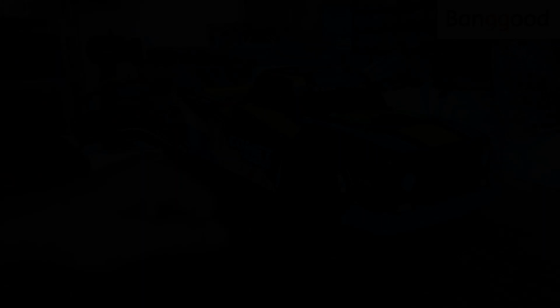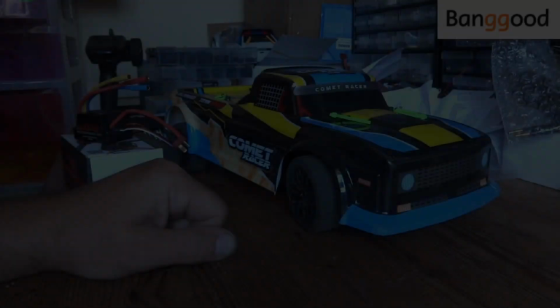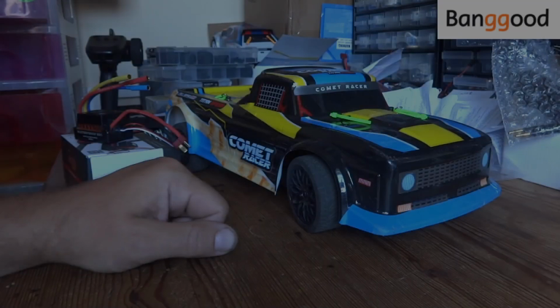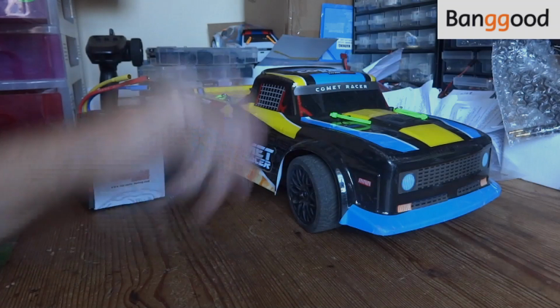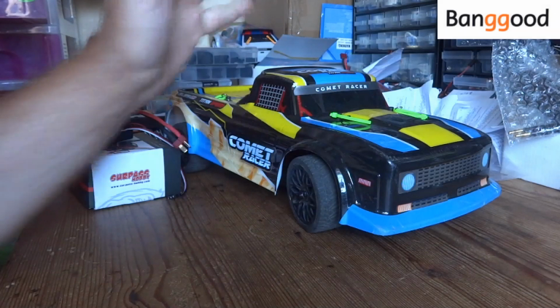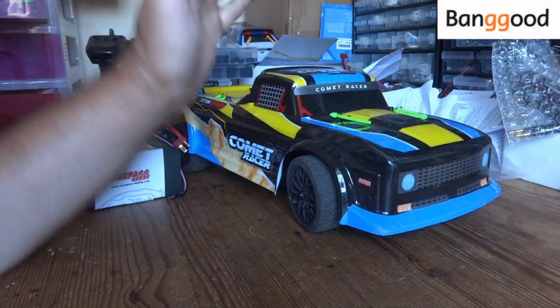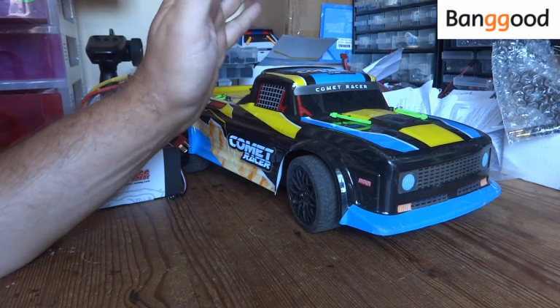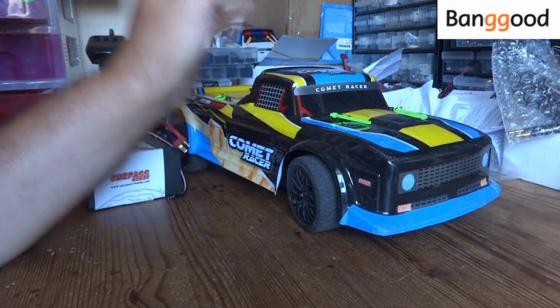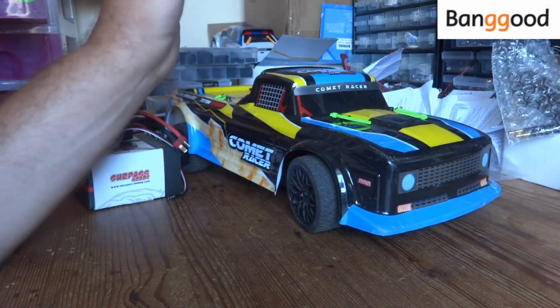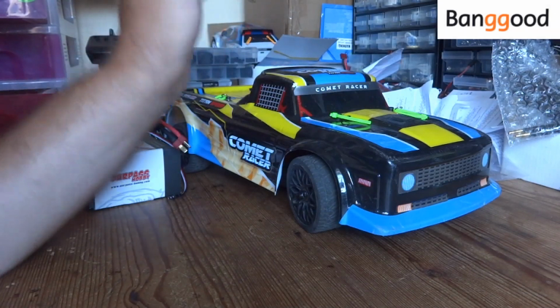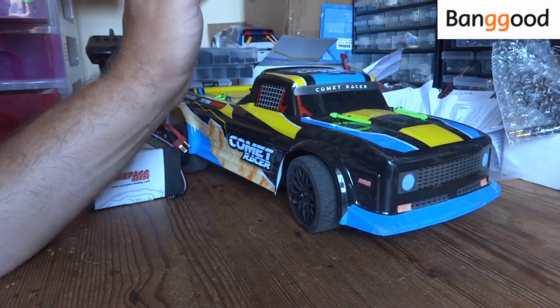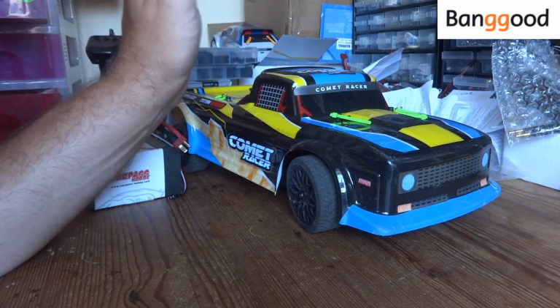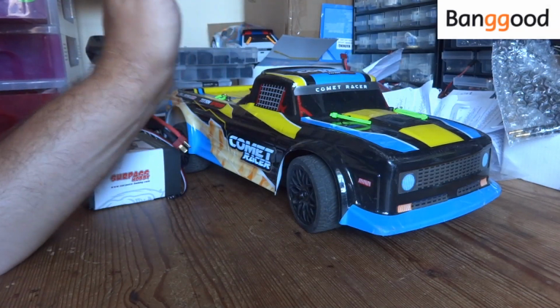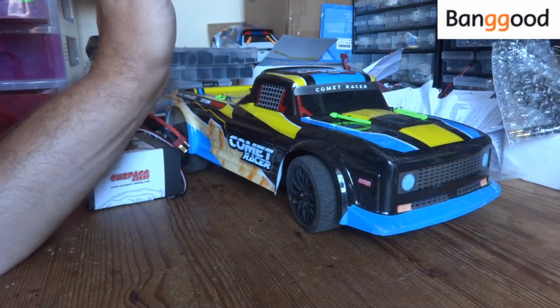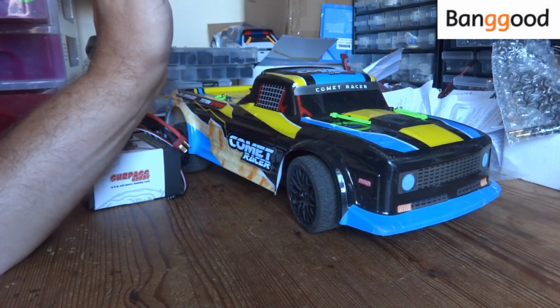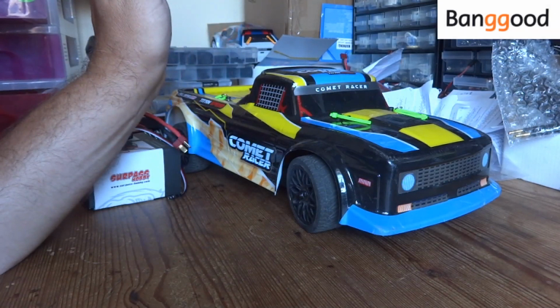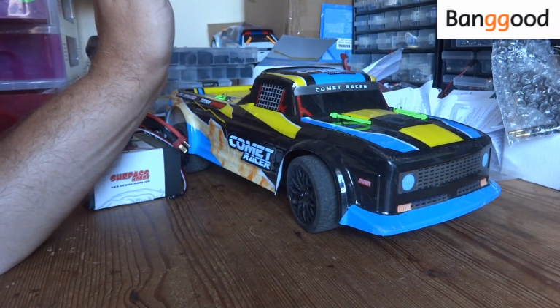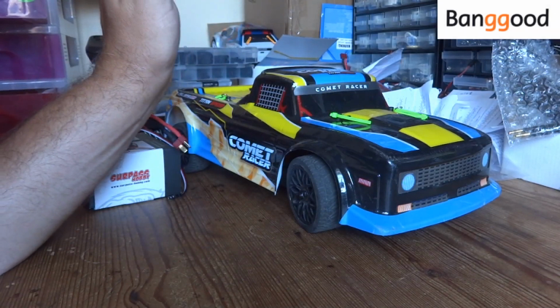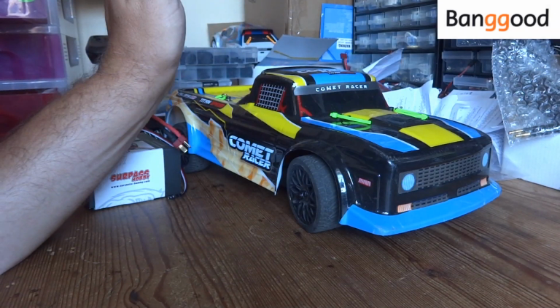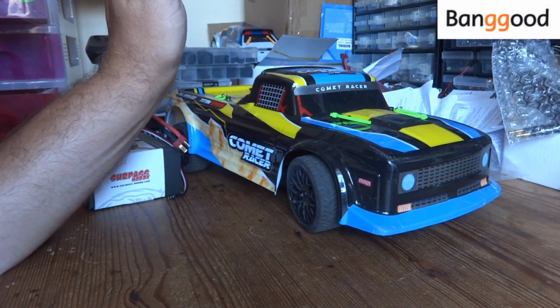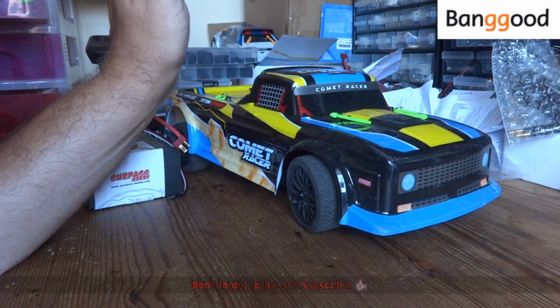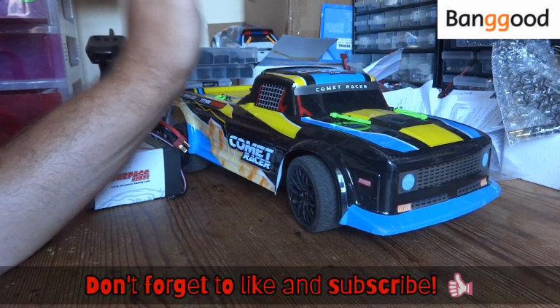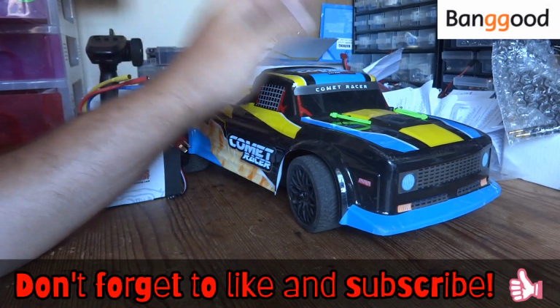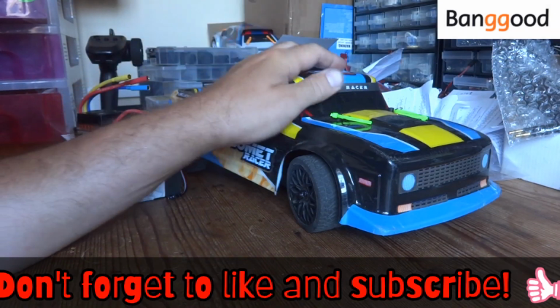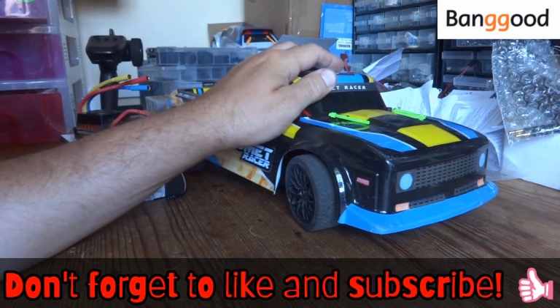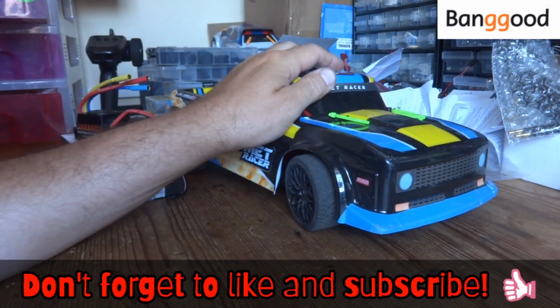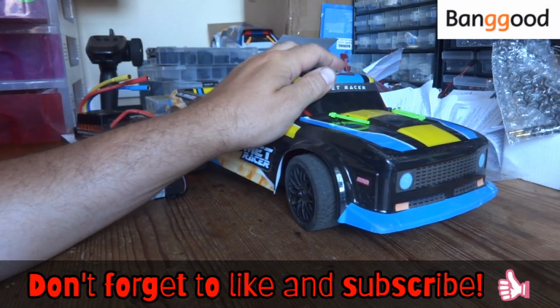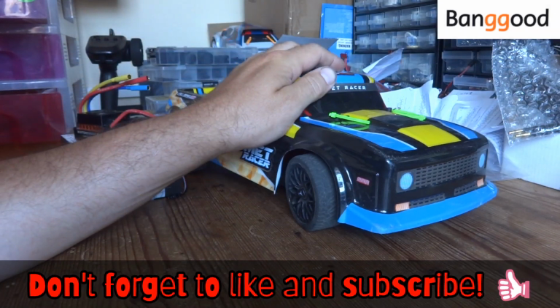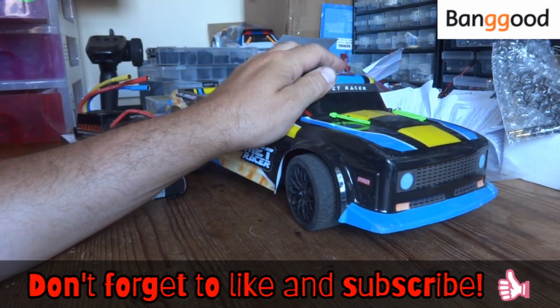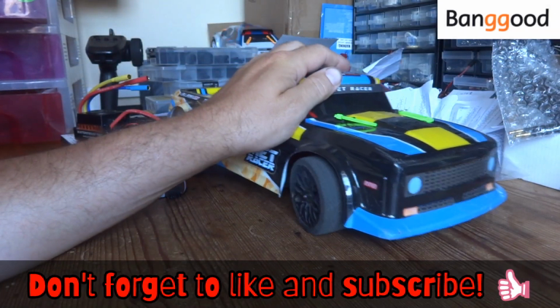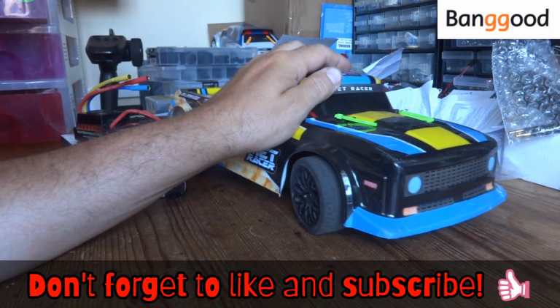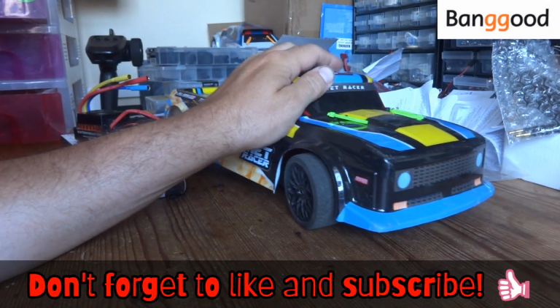Hello YouTube and welcome to the channel. Today's video is very kindly being sponsored by Banggood.